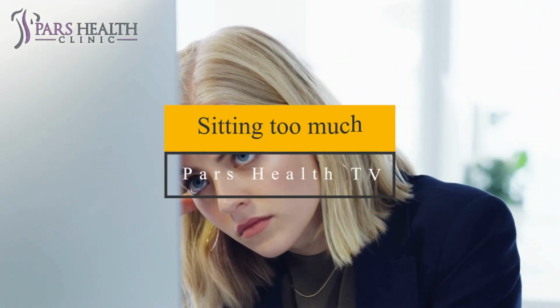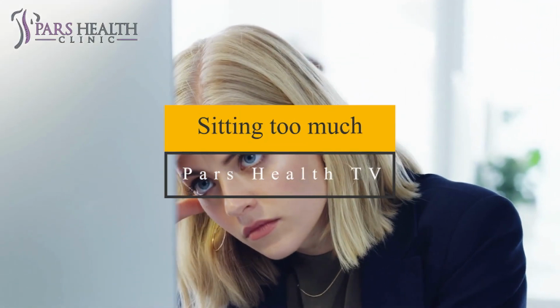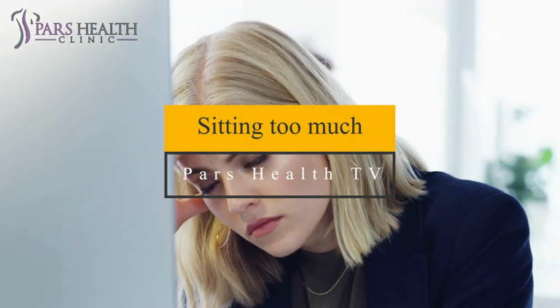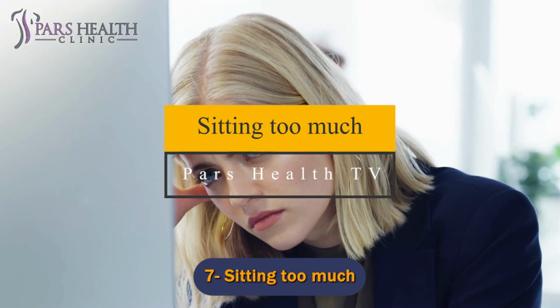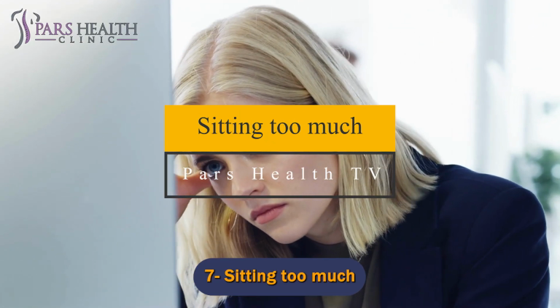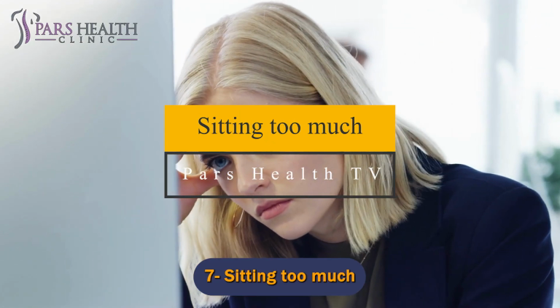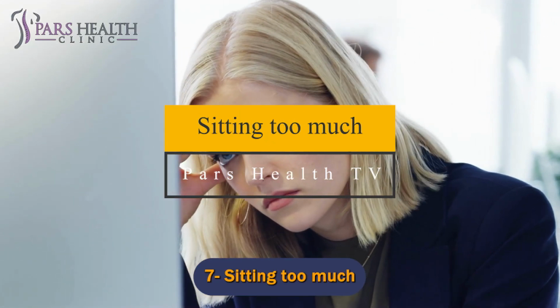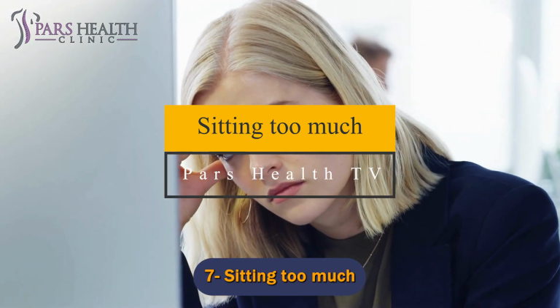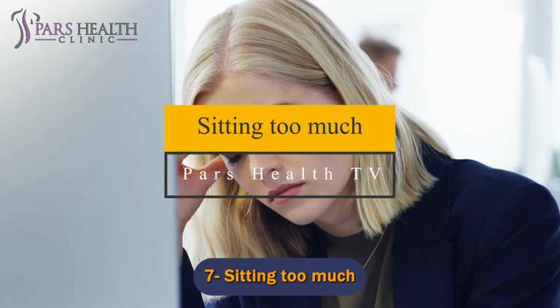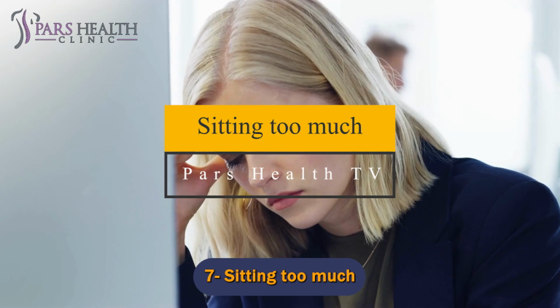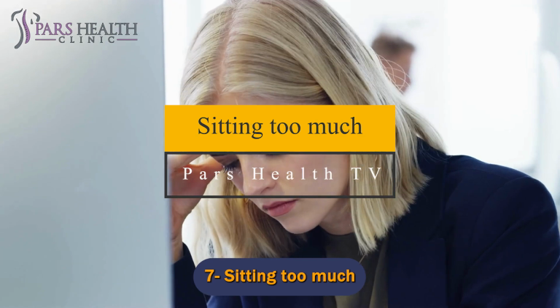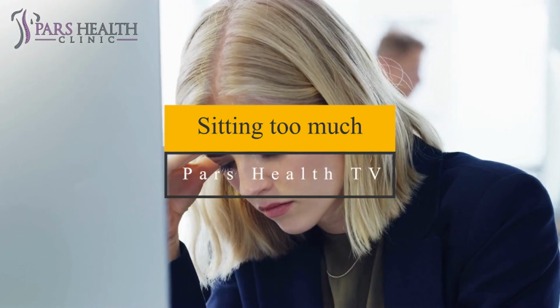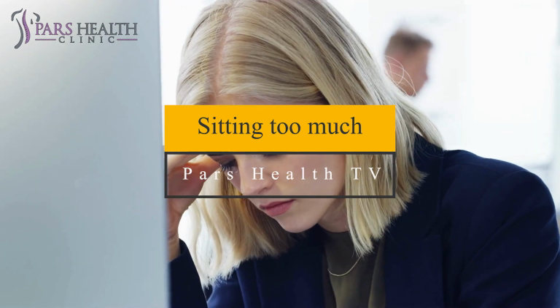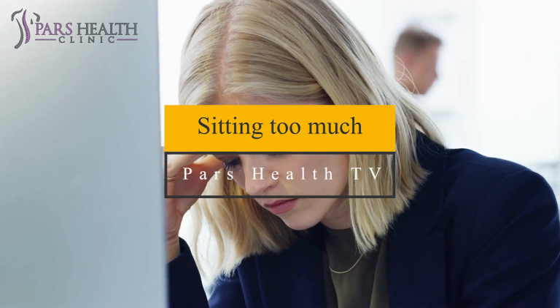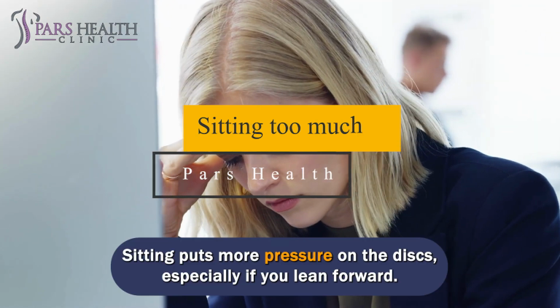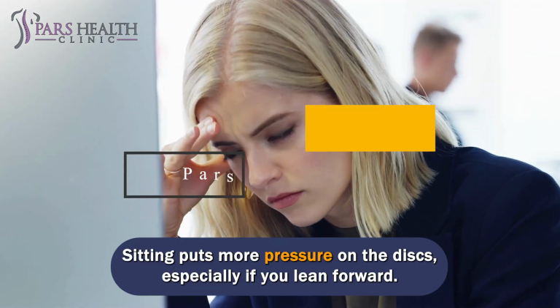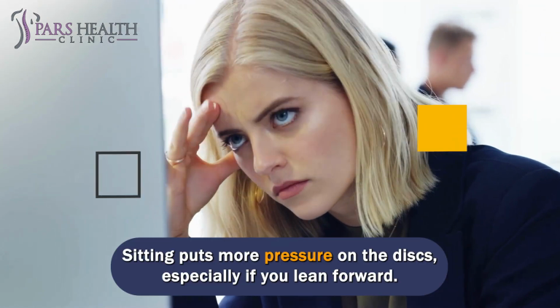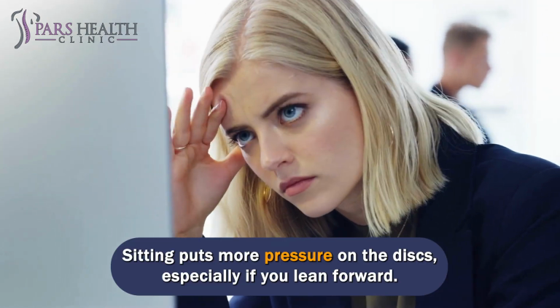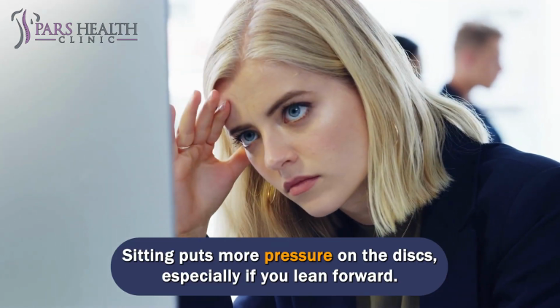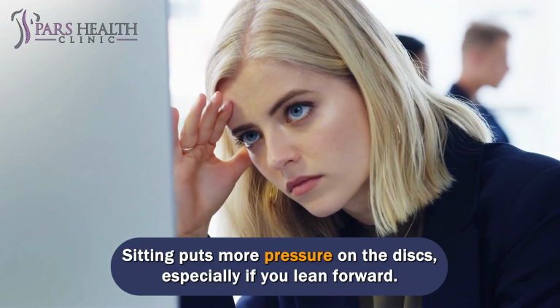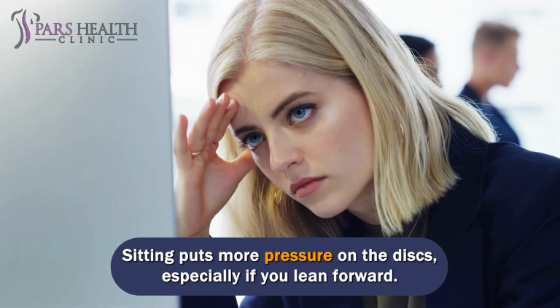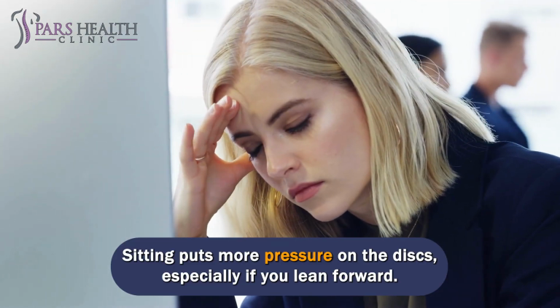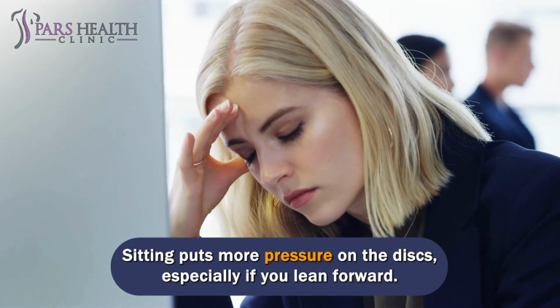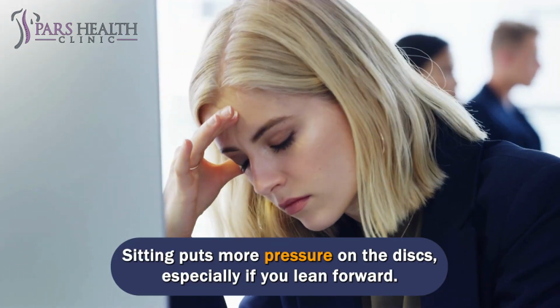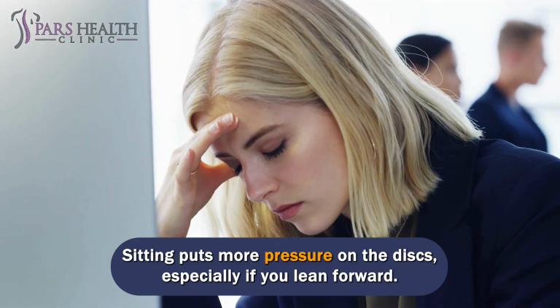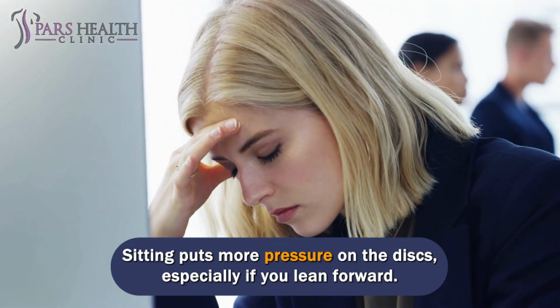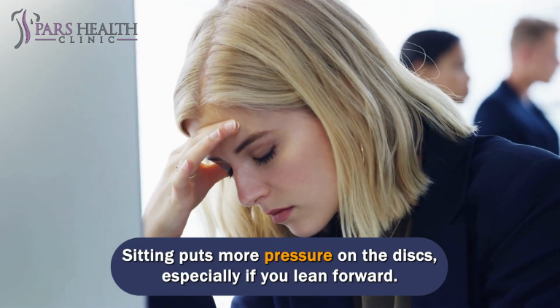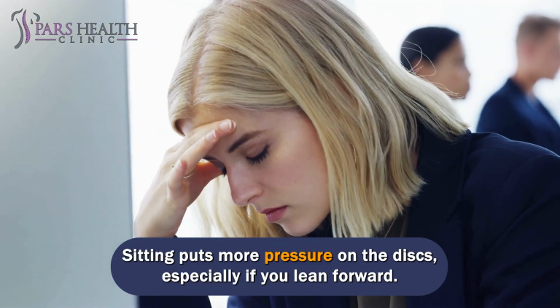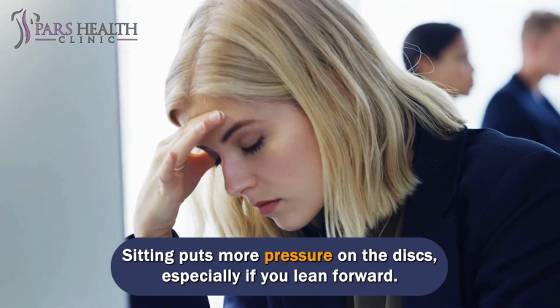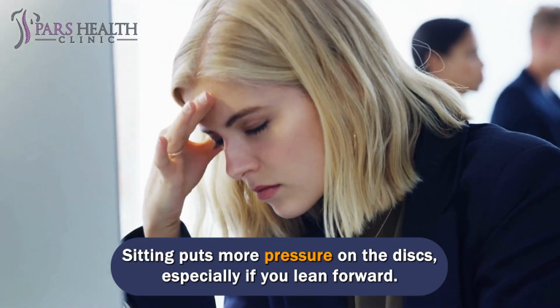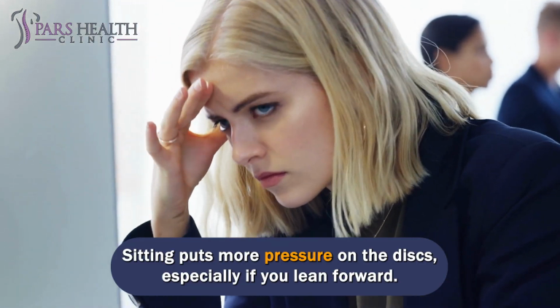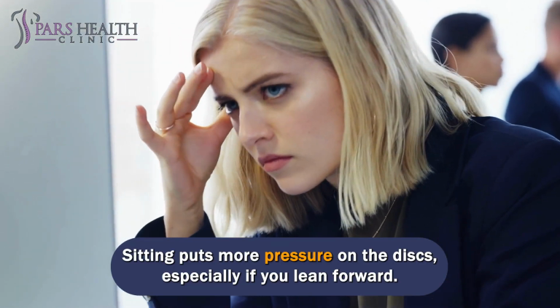Number 7: Sitting too much. Sitting puts more pressure on the discs, especially if you lean forward.